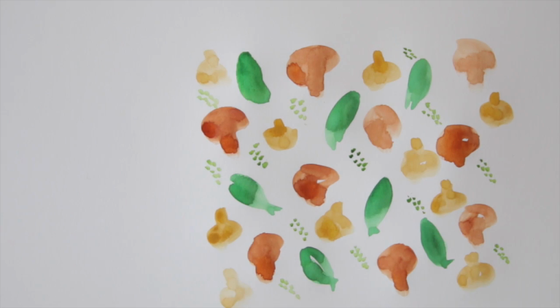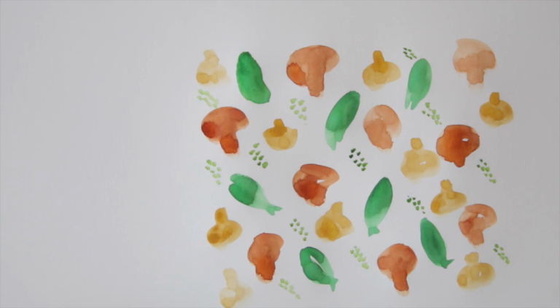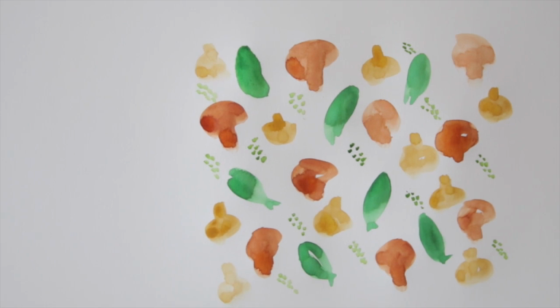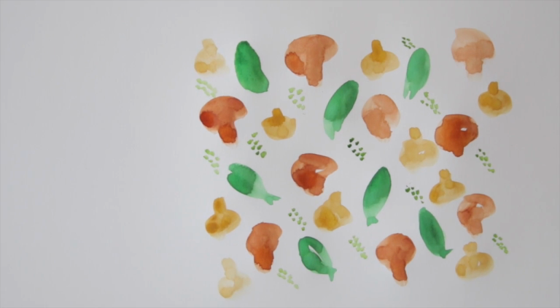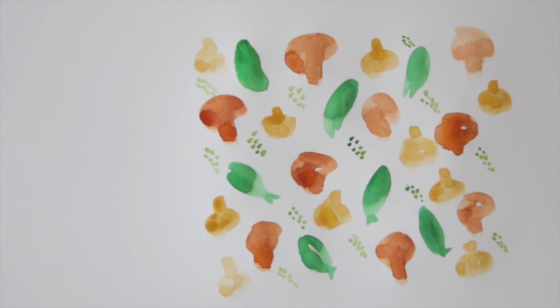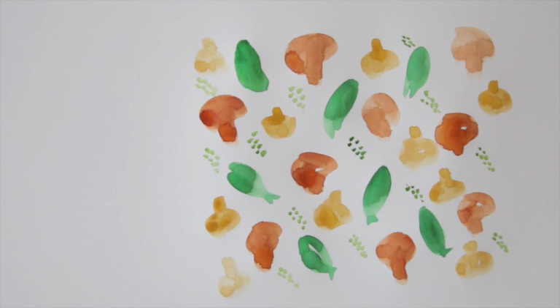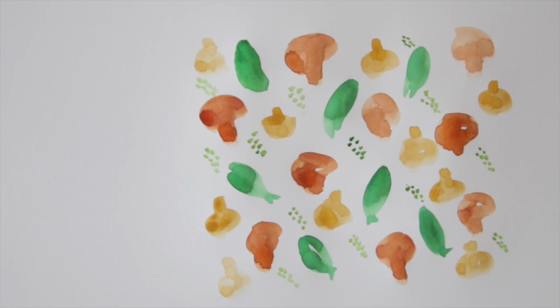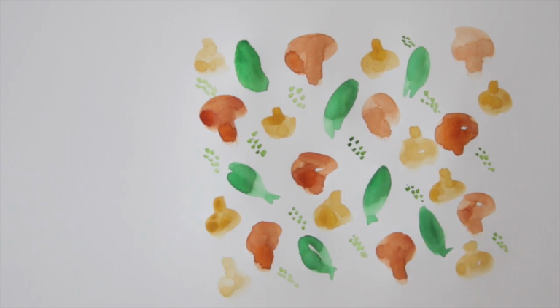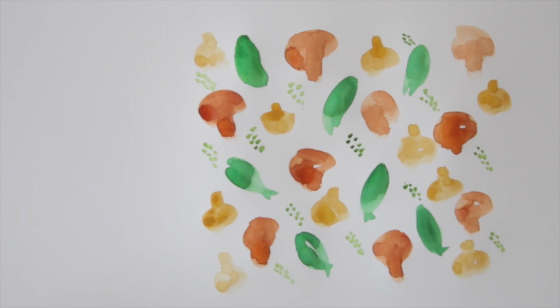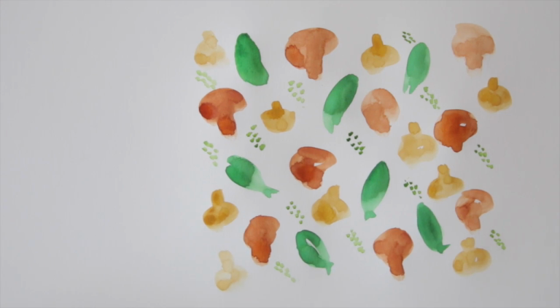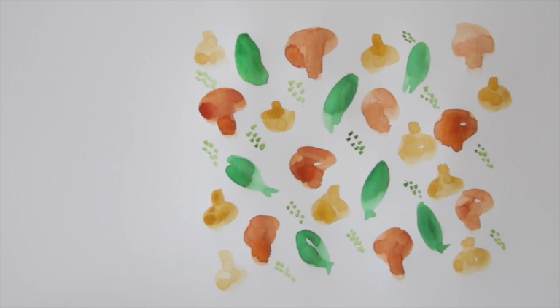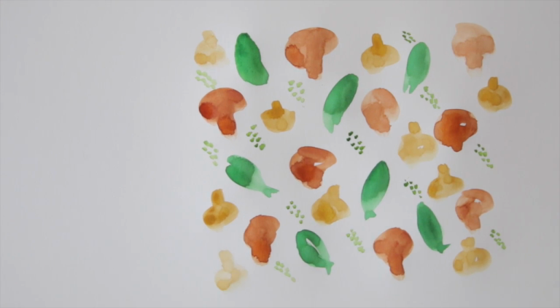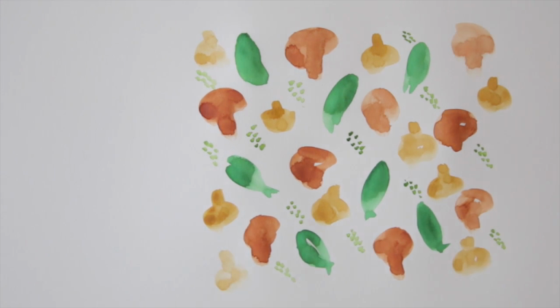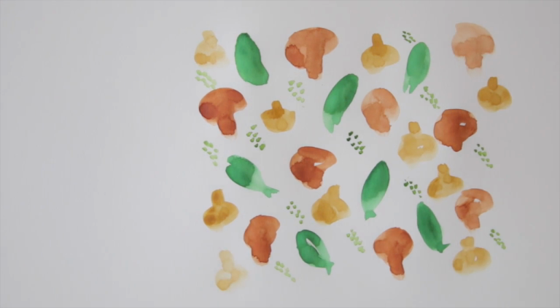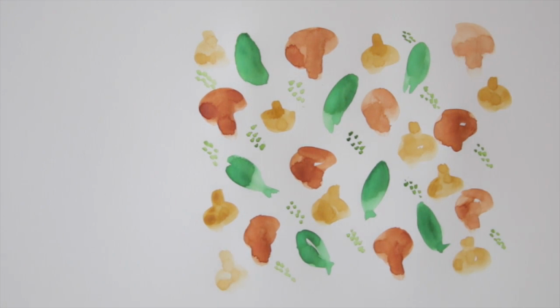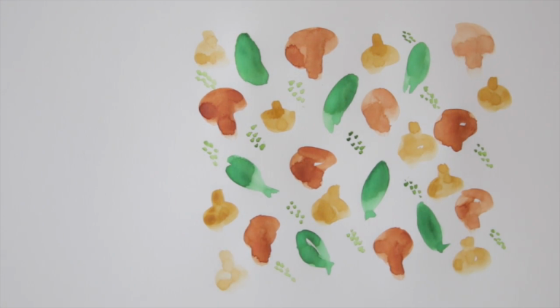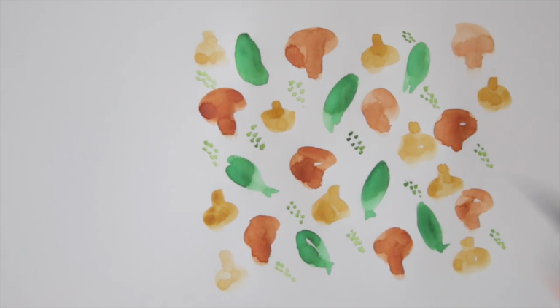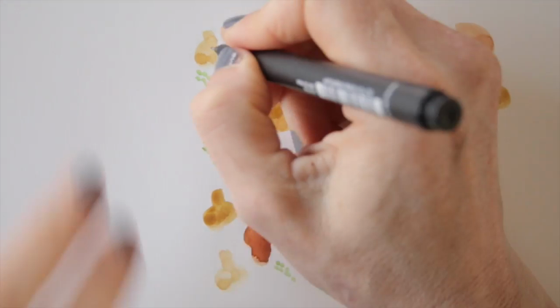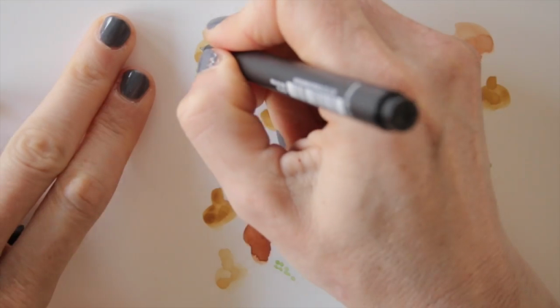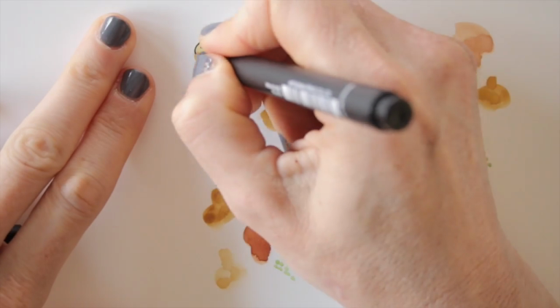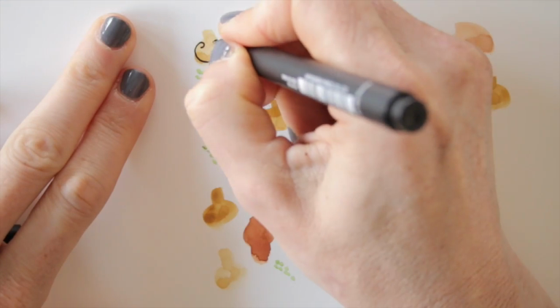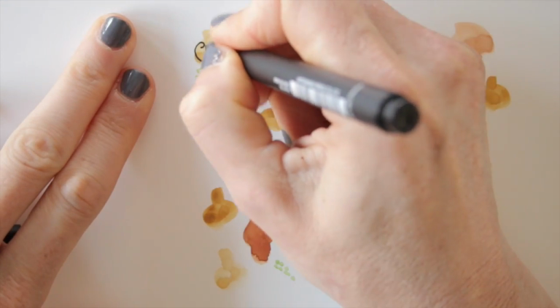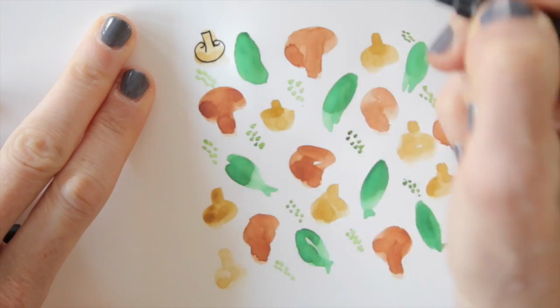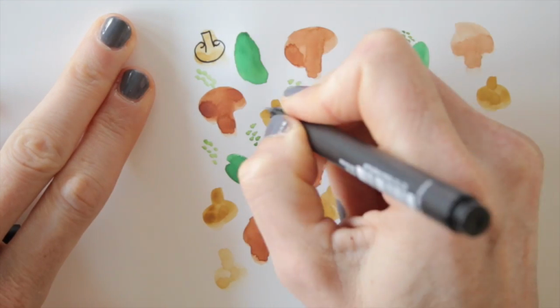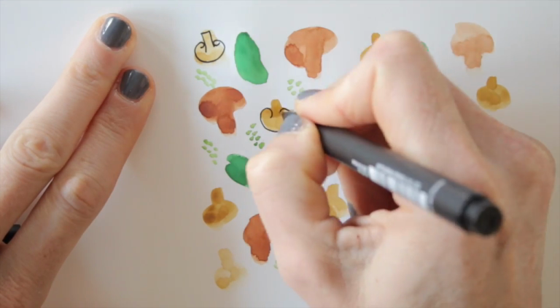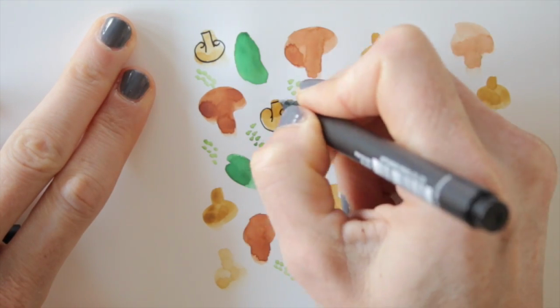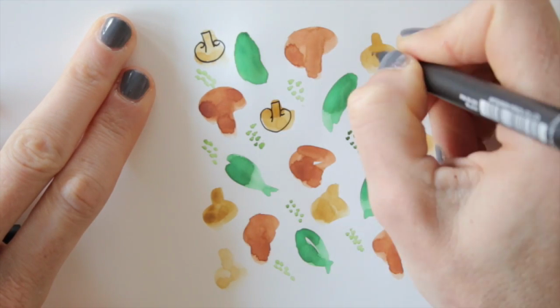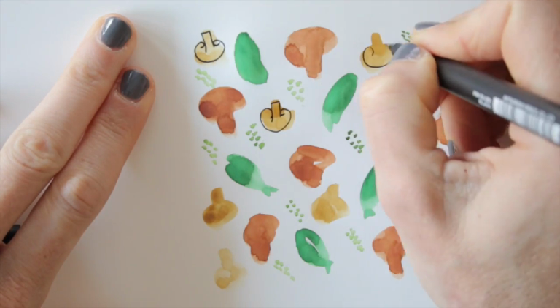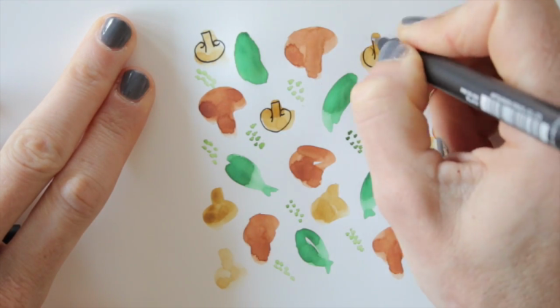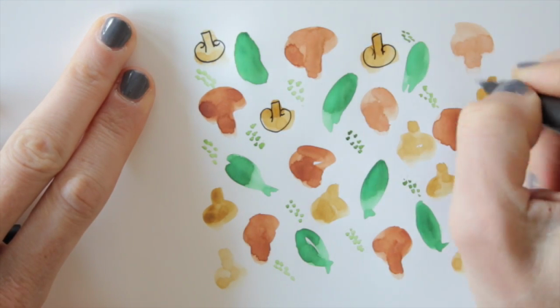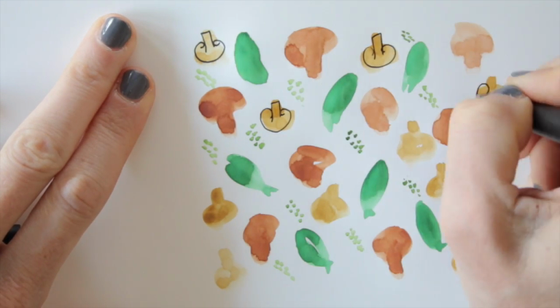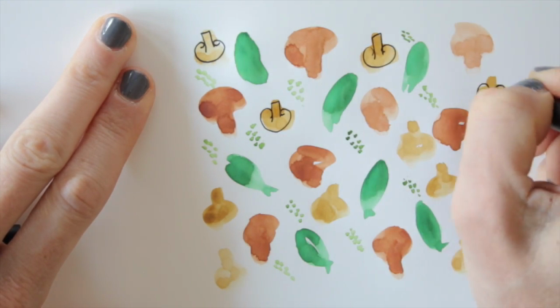Then I take out my black fineliner and draw the shapes of little rocket leaves, mushrooms, and fresh herbs.